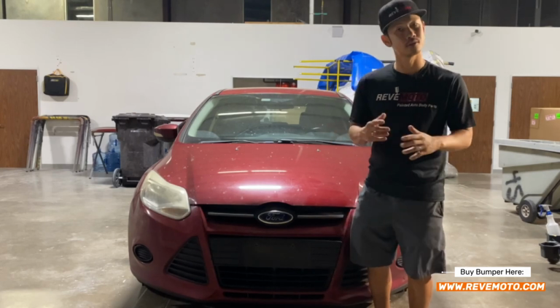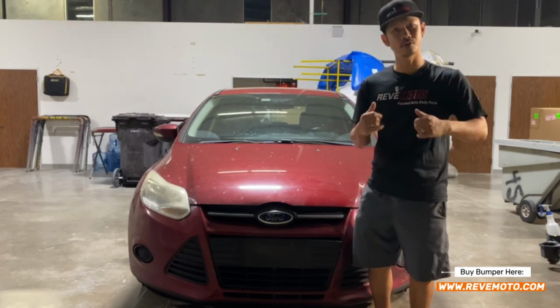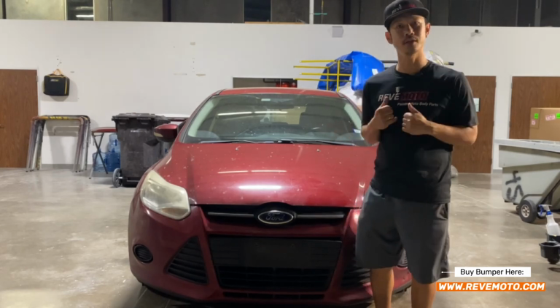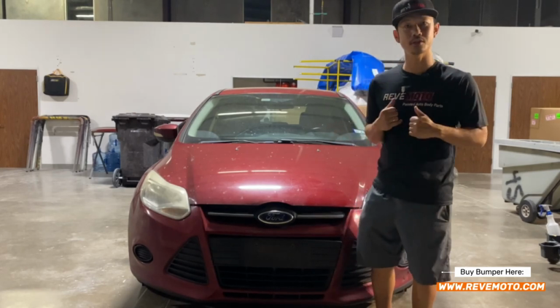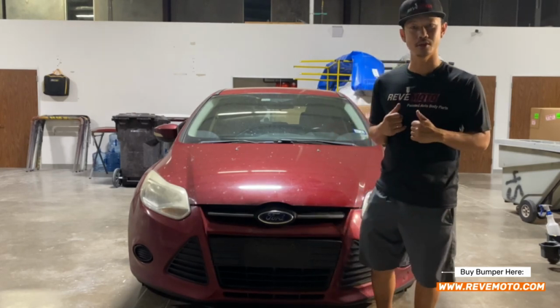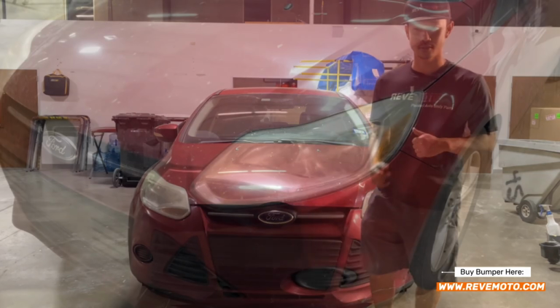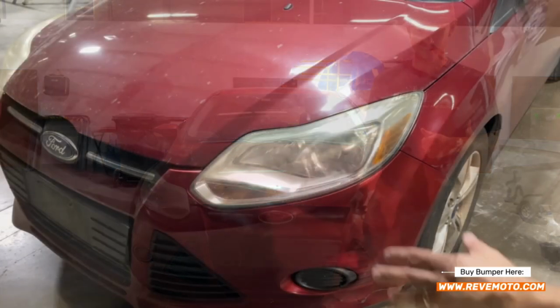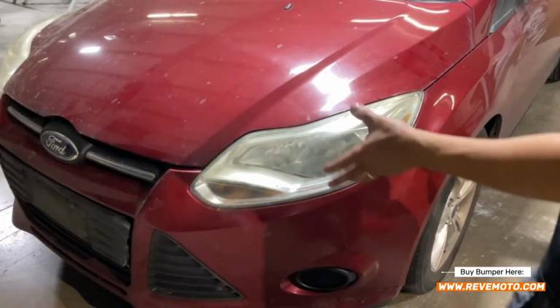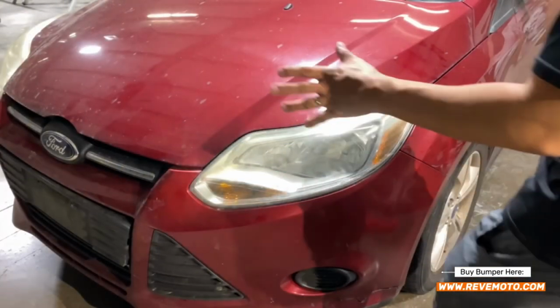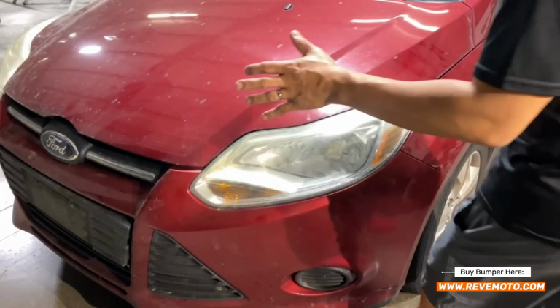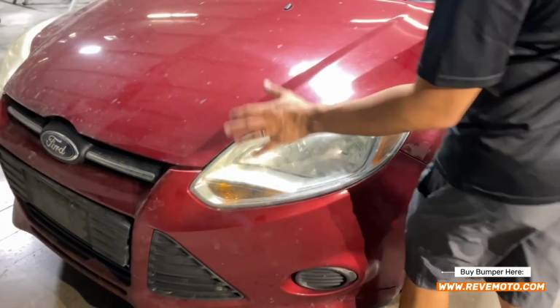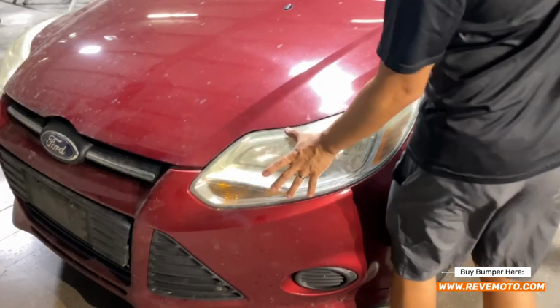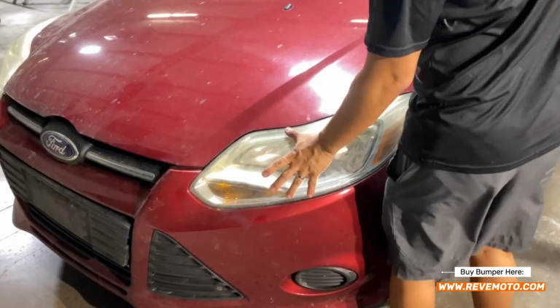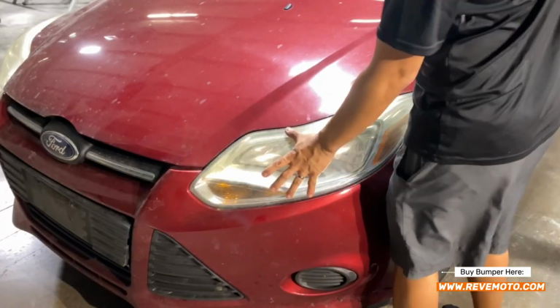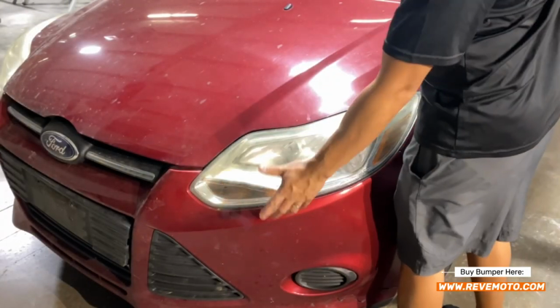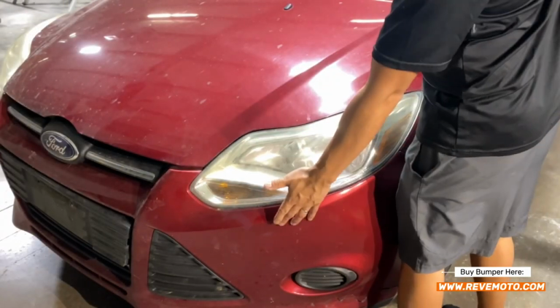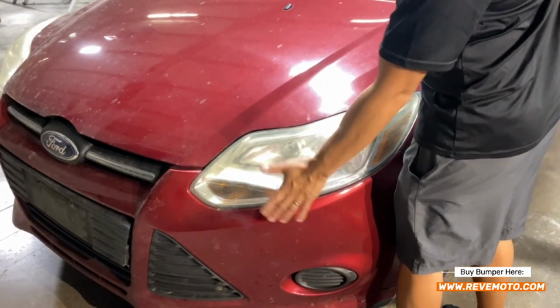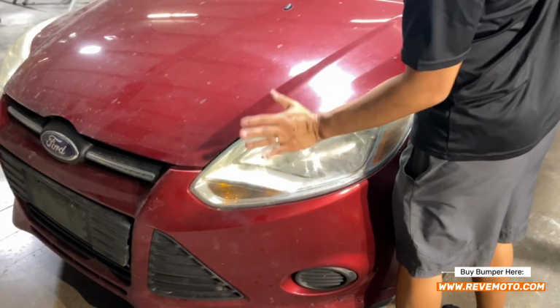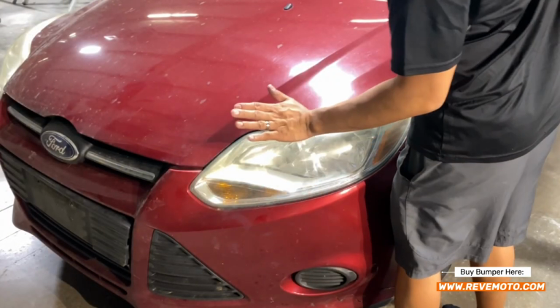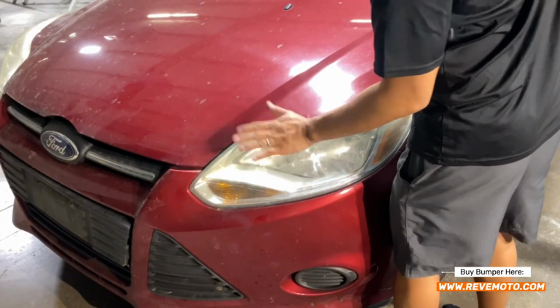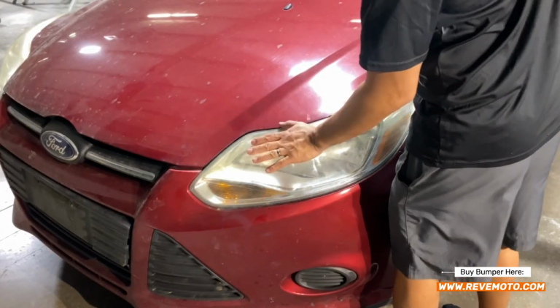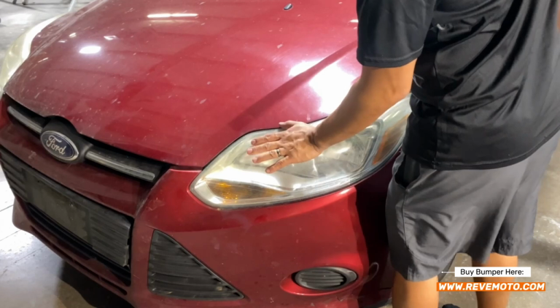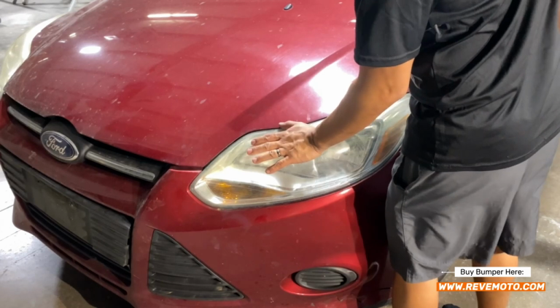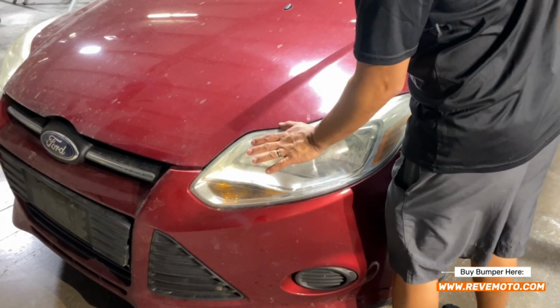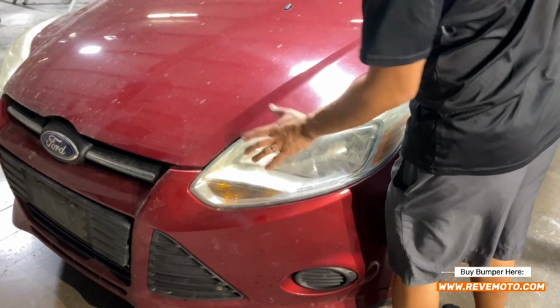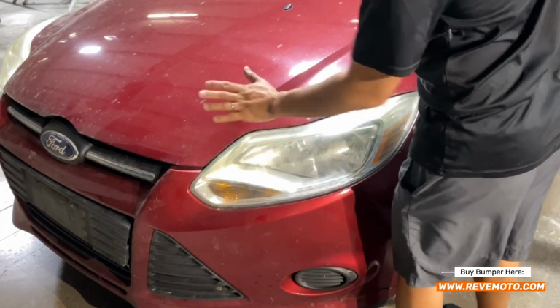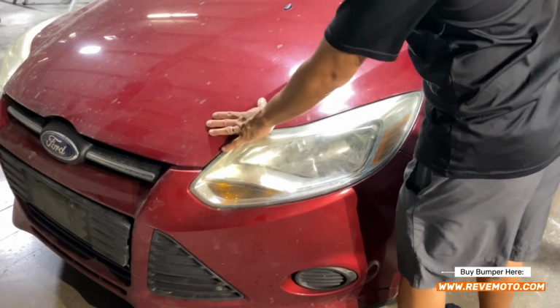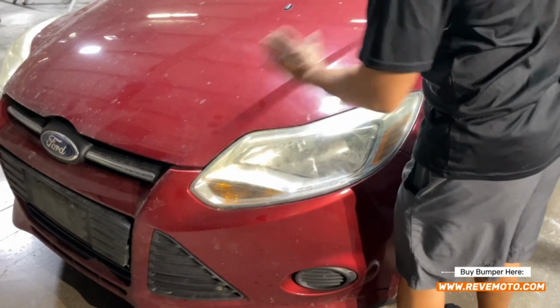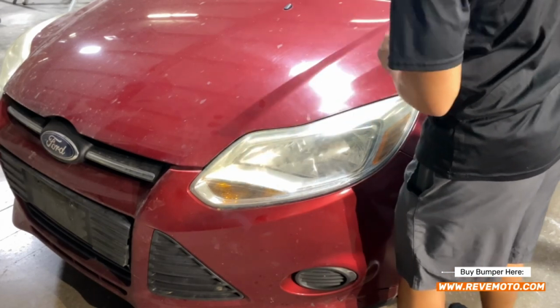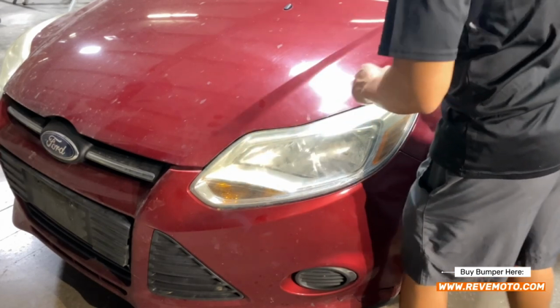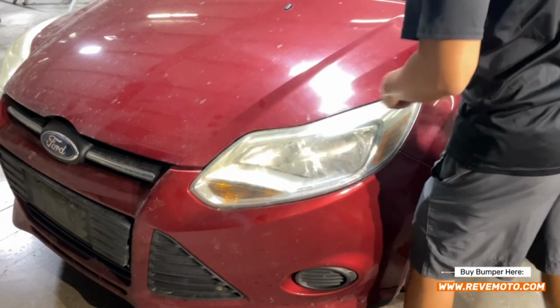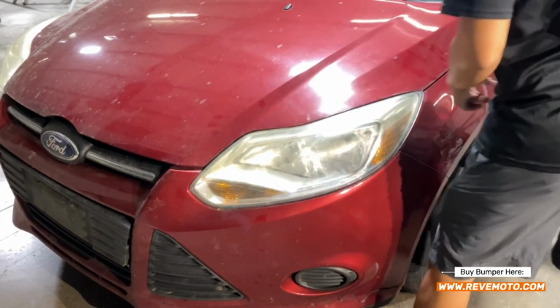Let's go ahead and get started. To get this bumper removed, we actually have to take off the headlight first. So let's go ahead and pop that hood open.